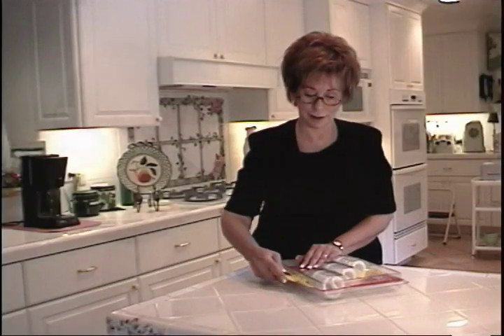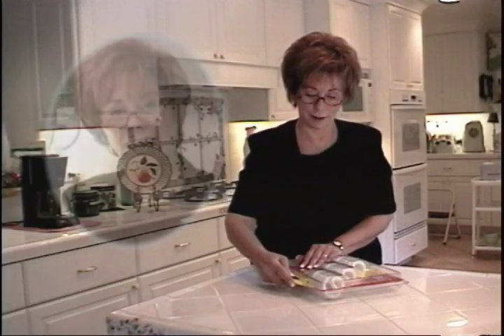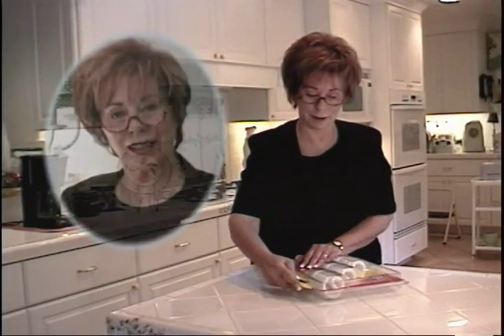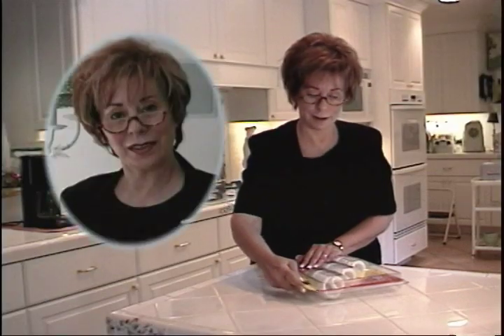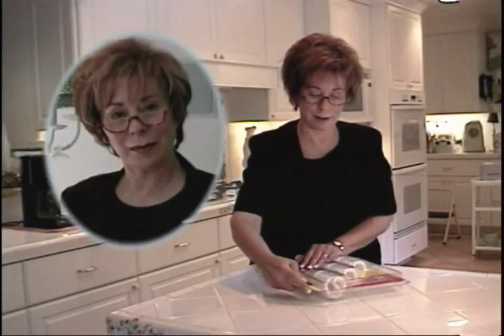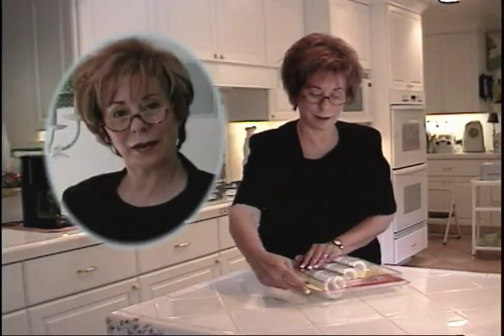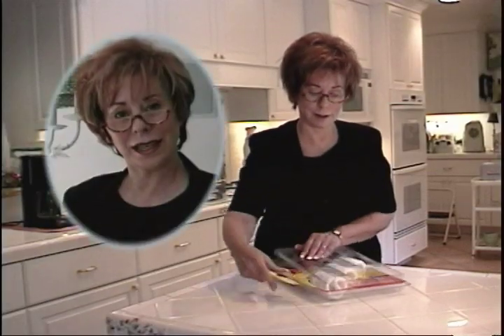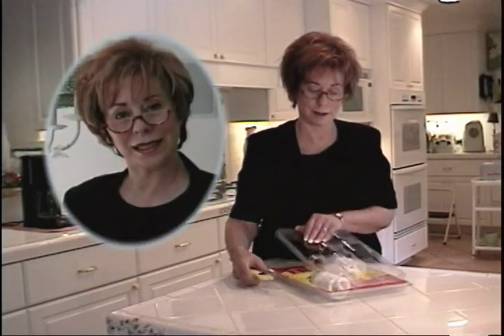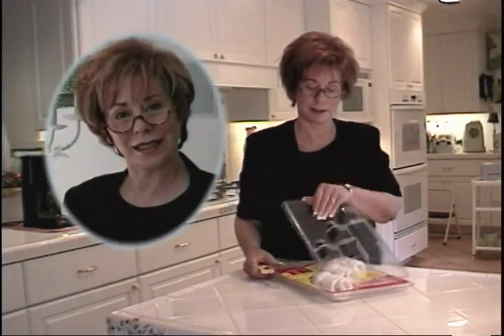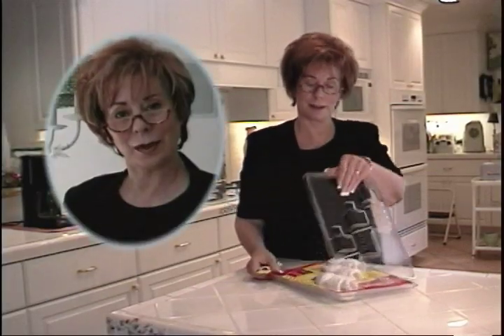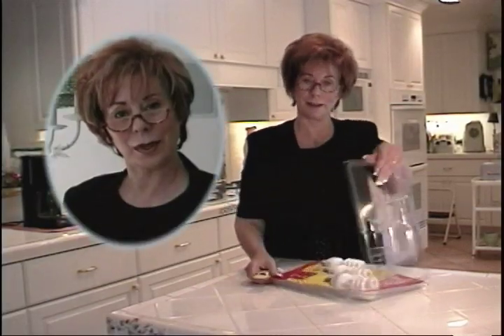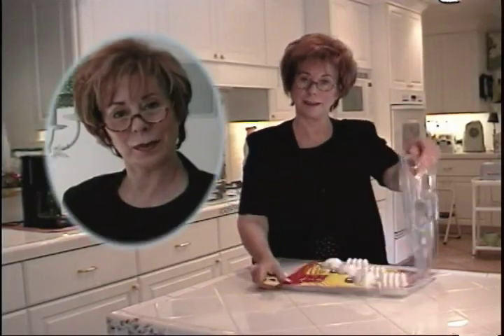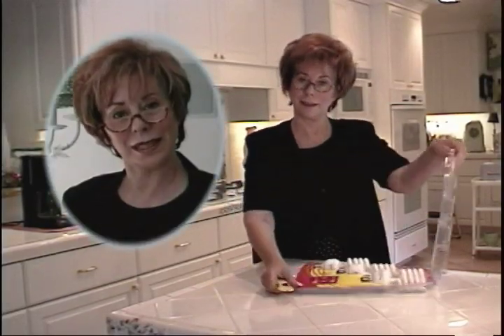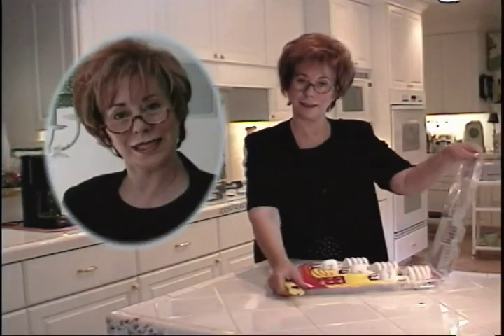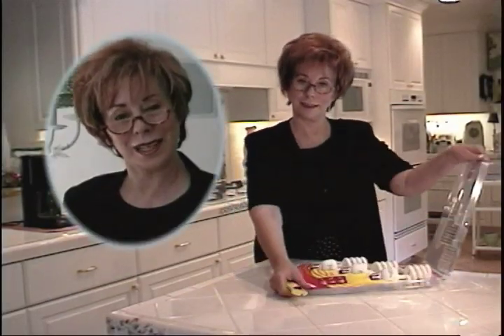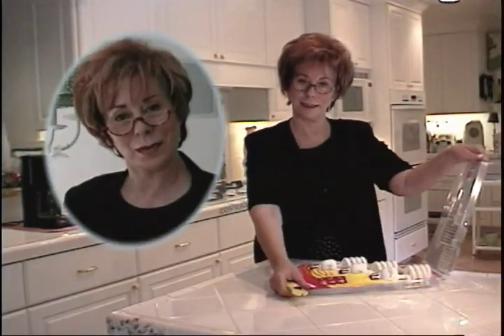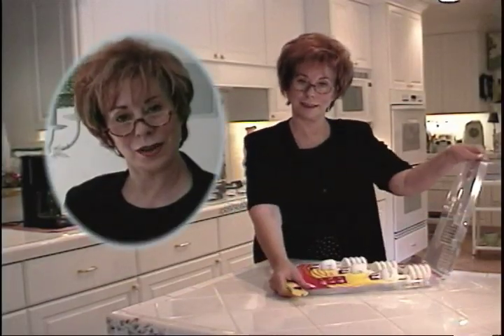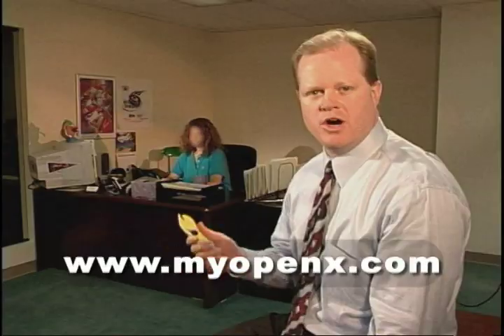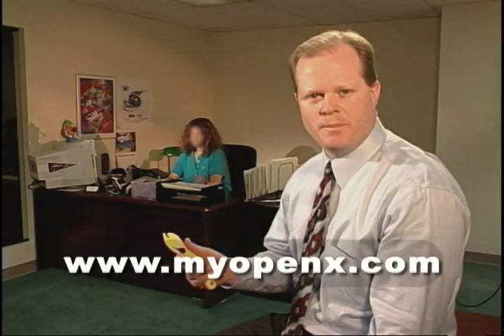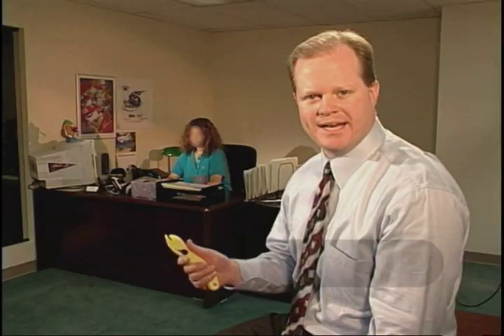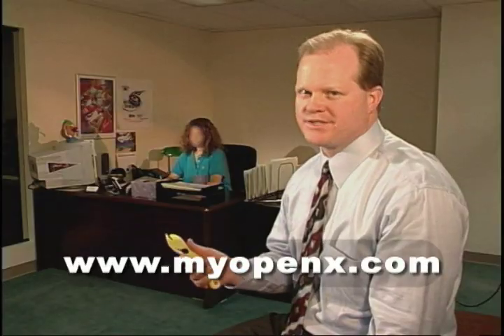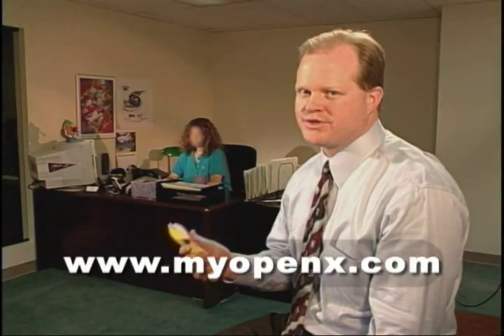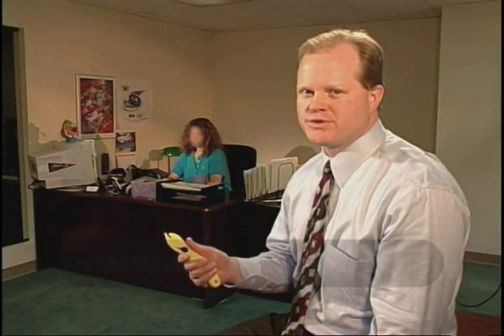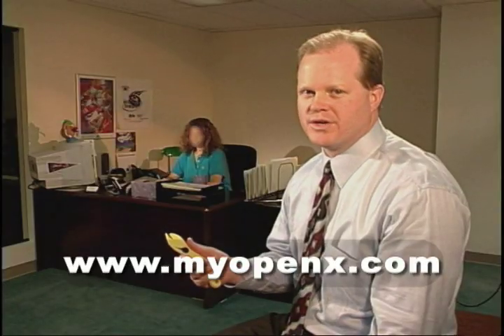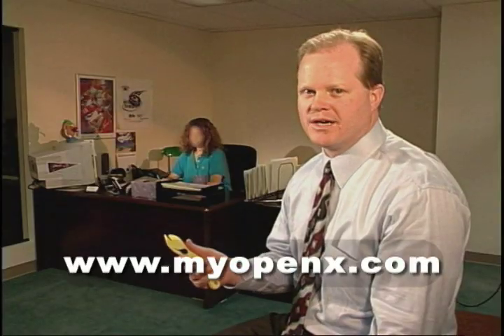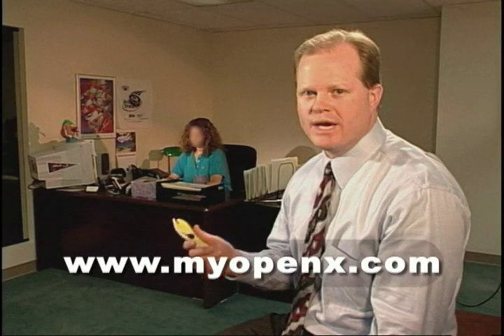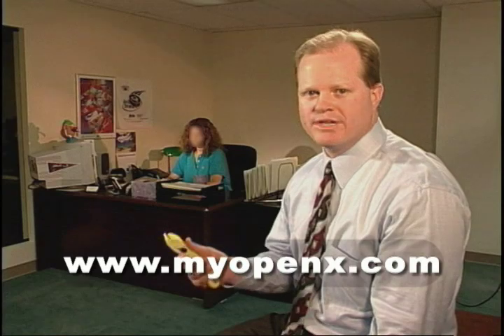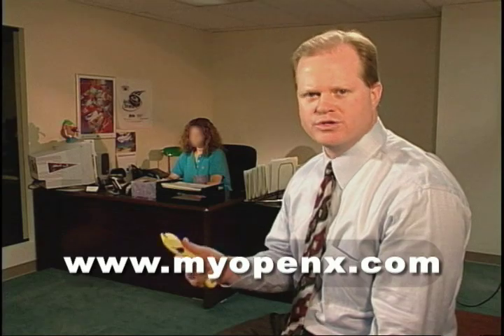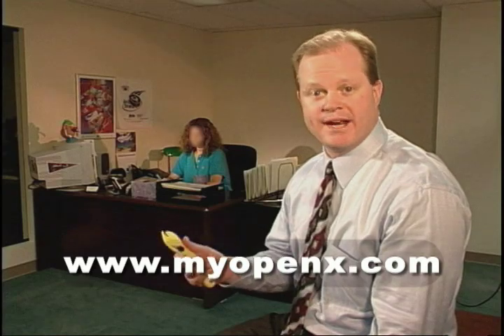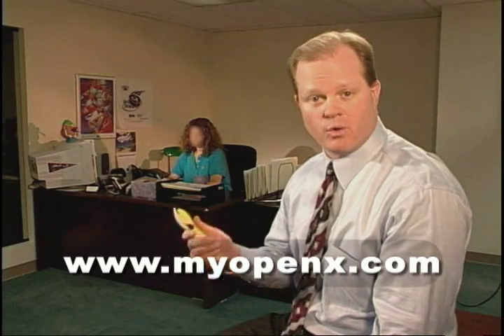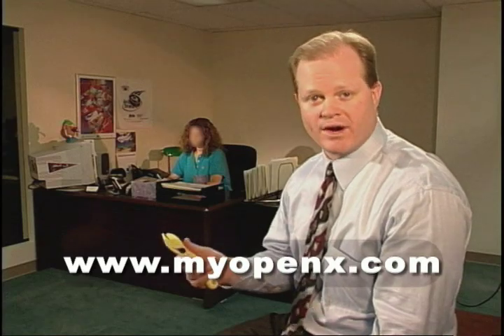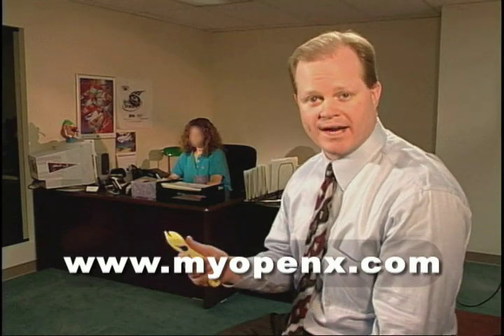Now I don't need my grandson to help me open things anymore. OpenX is so strong, we have been using it in our warehouse.